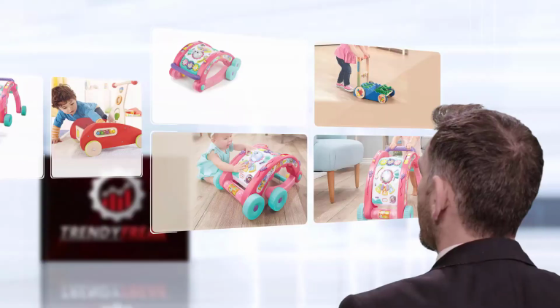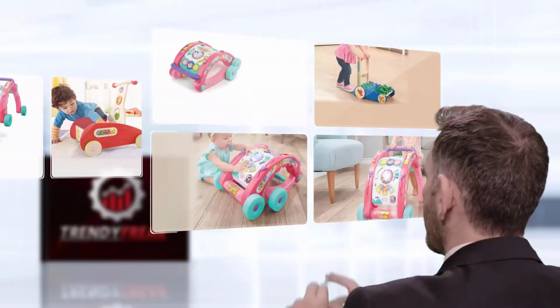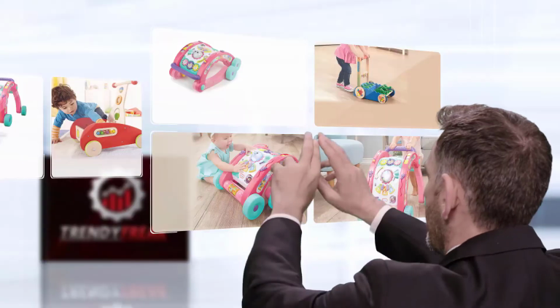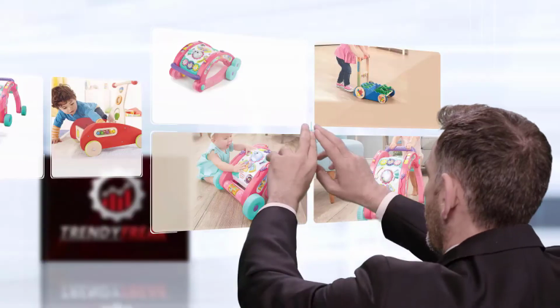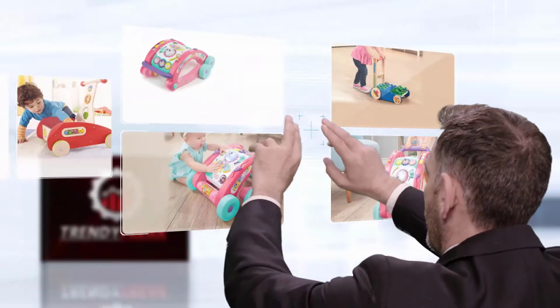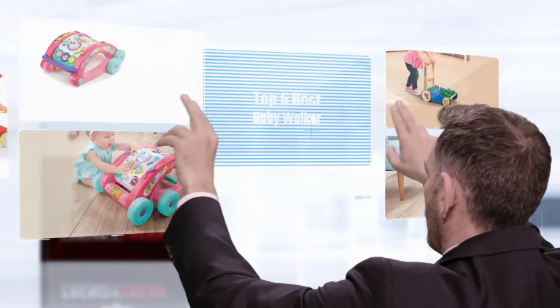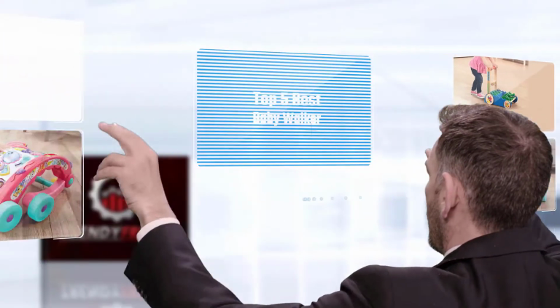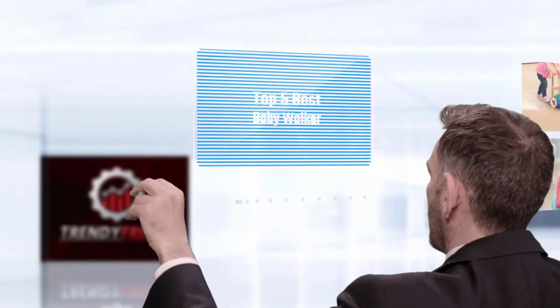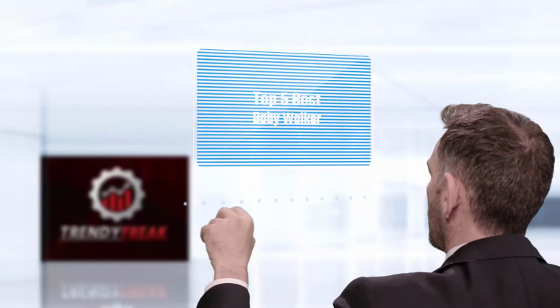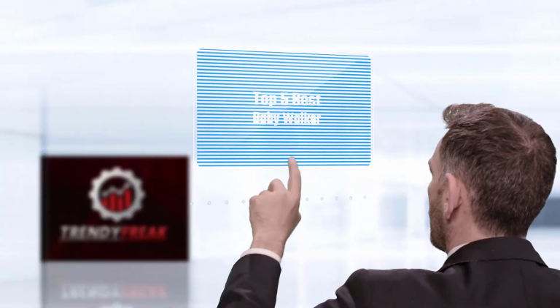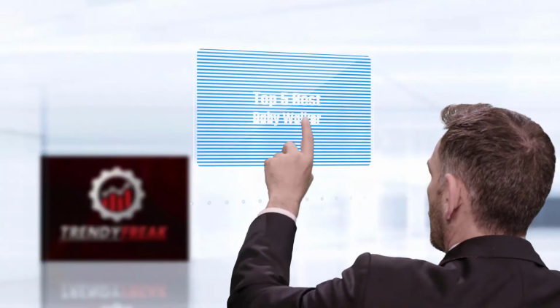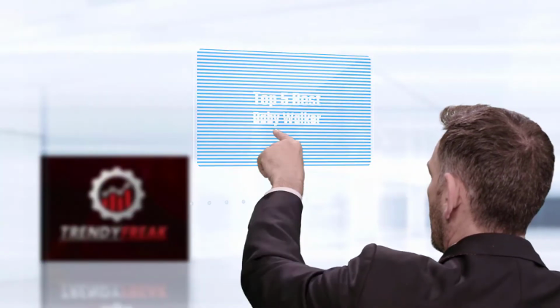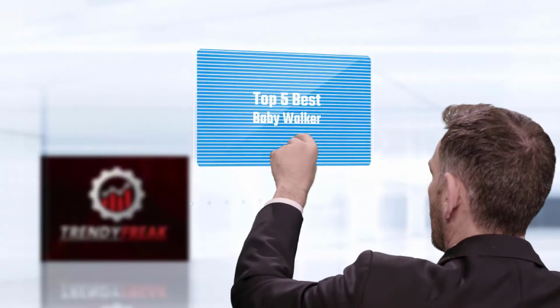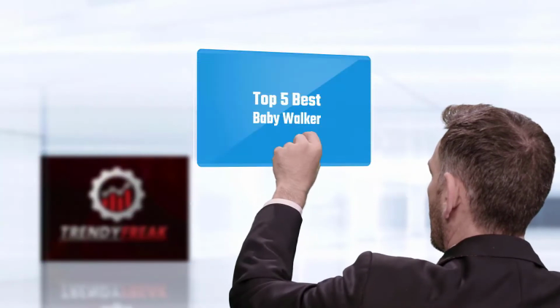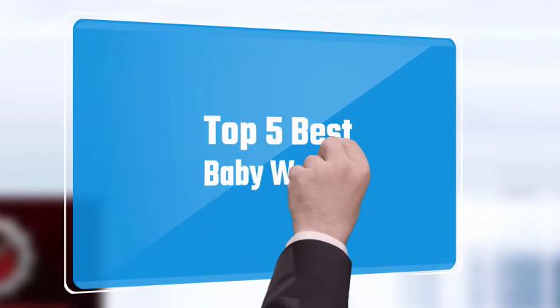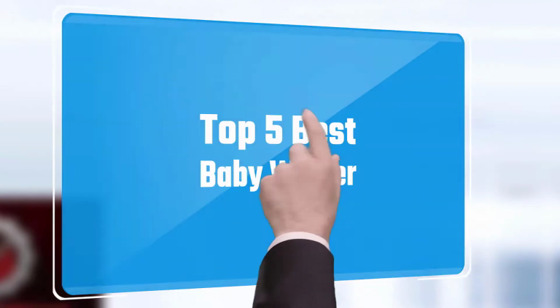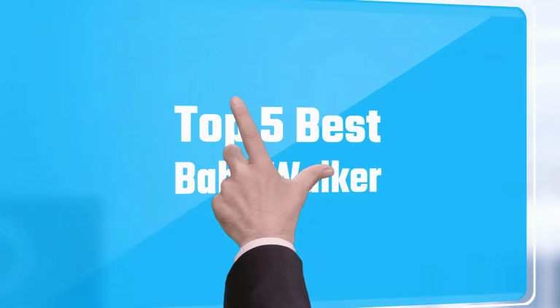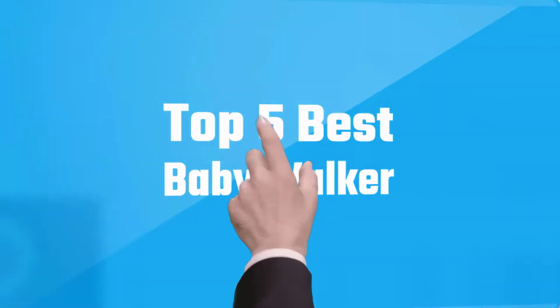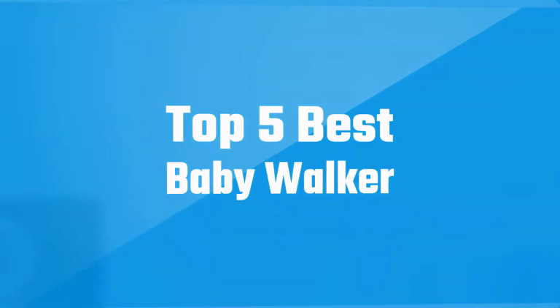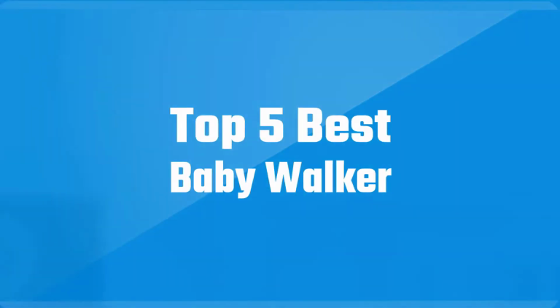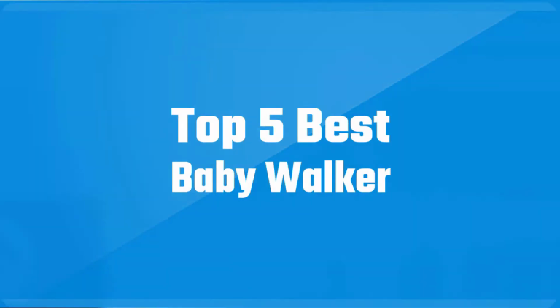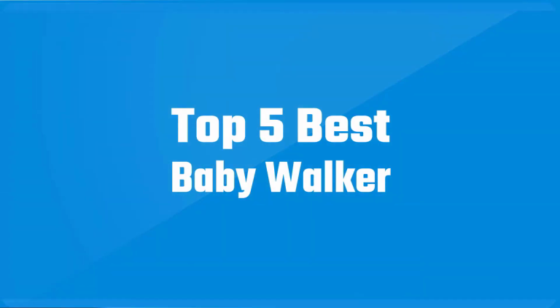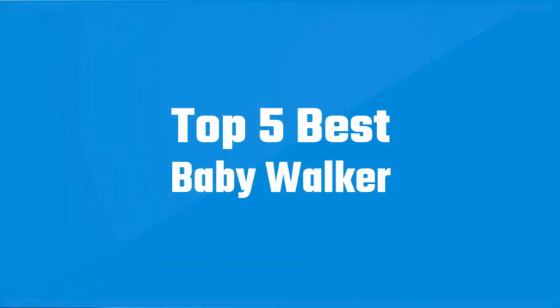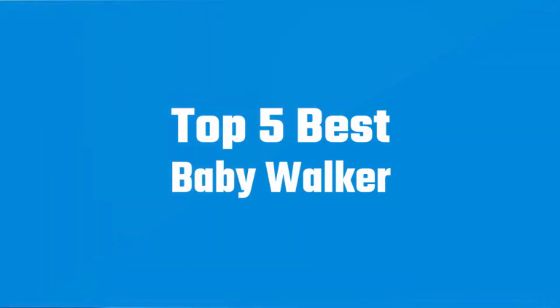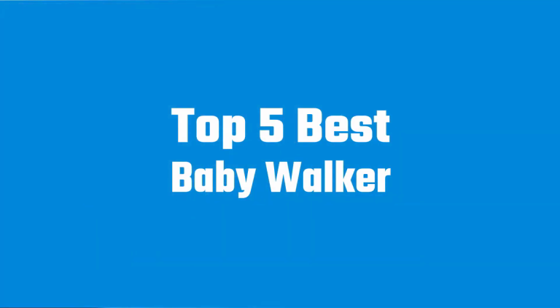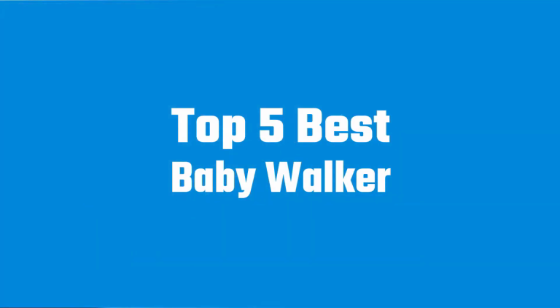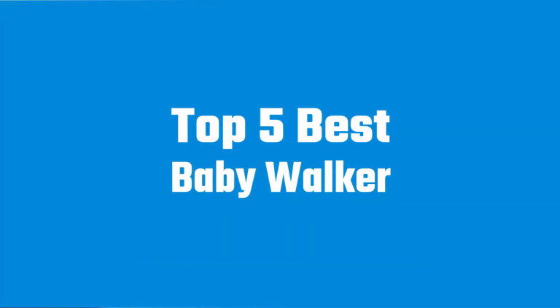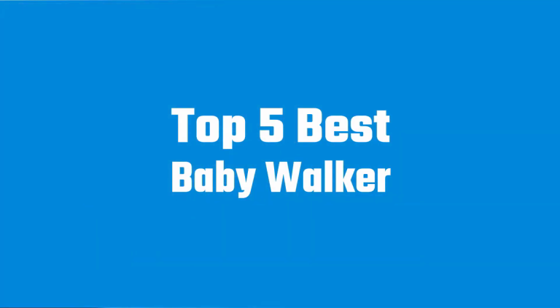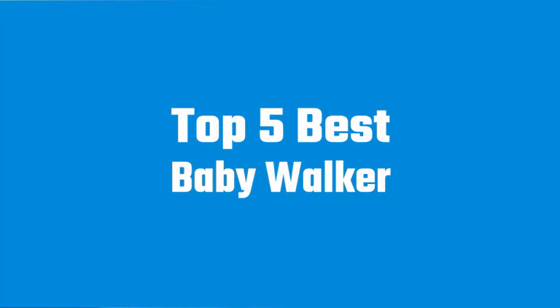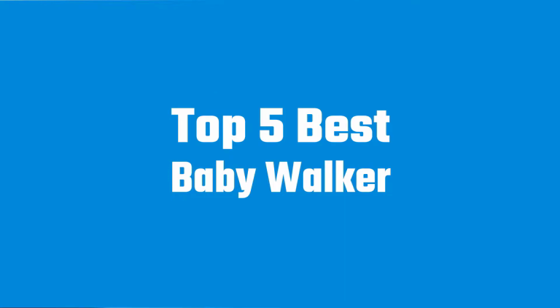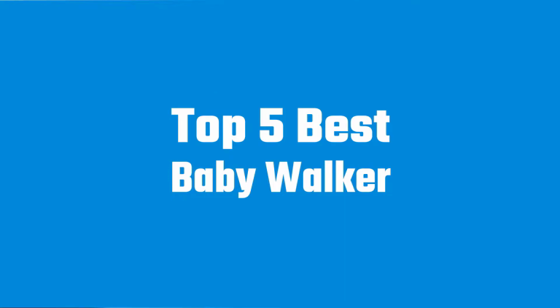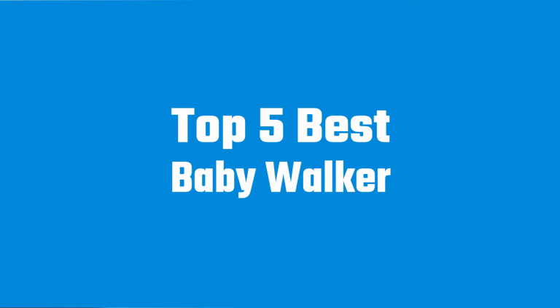Here we present the 5 best baby walkers. Let's get started with the list.